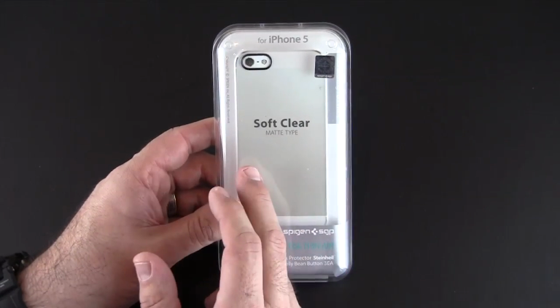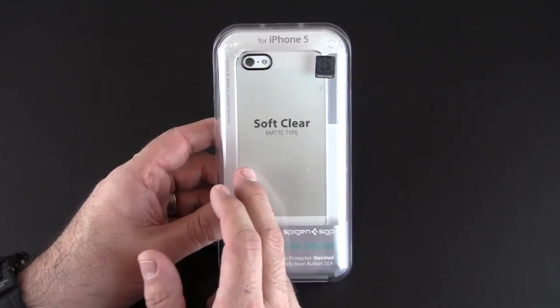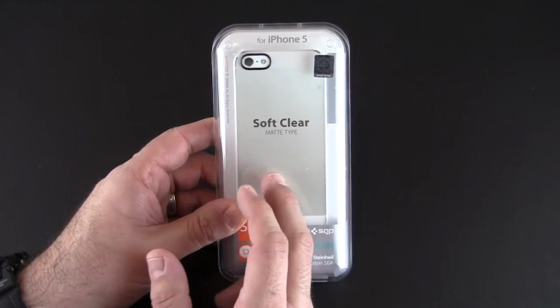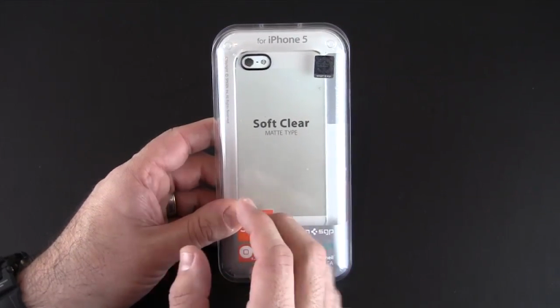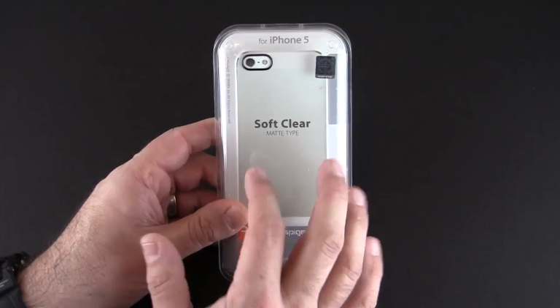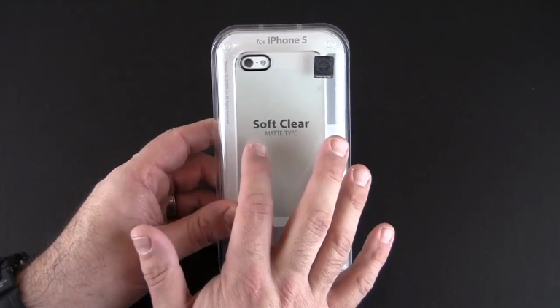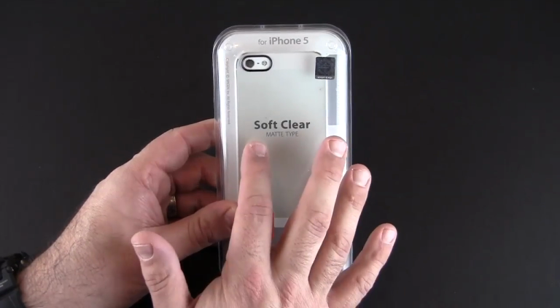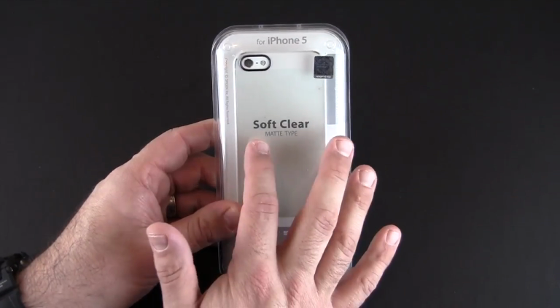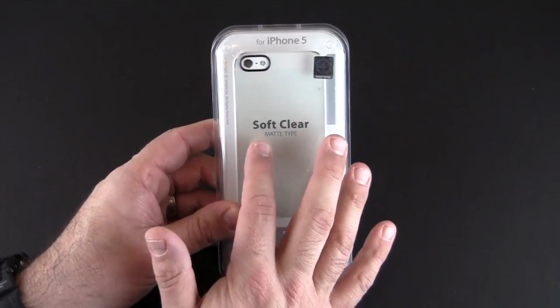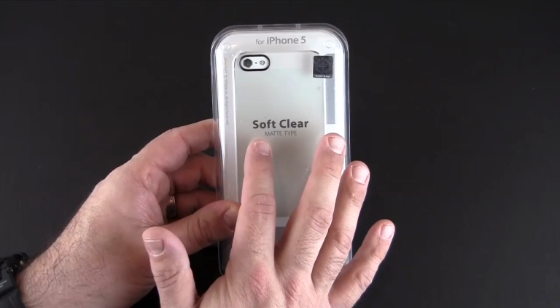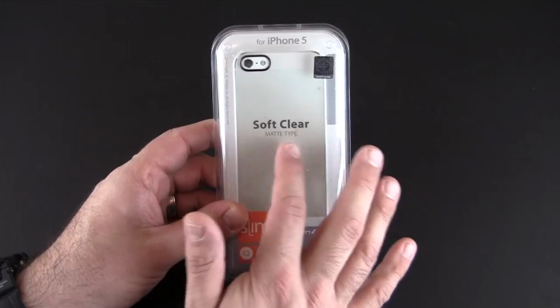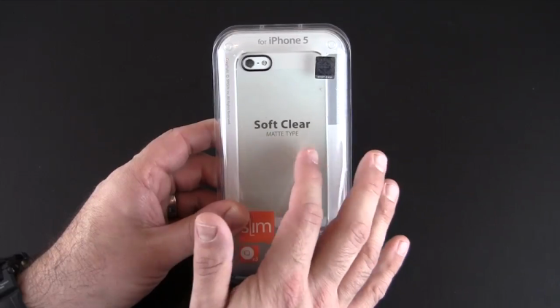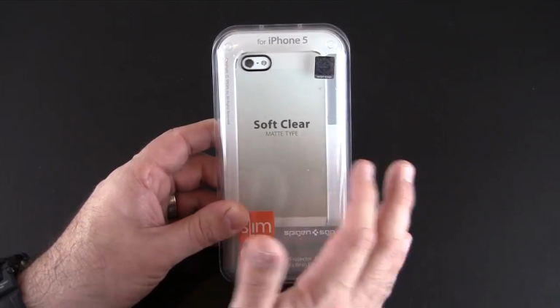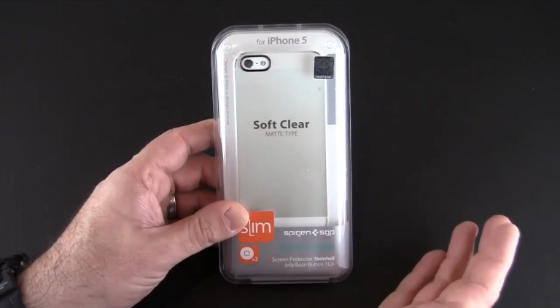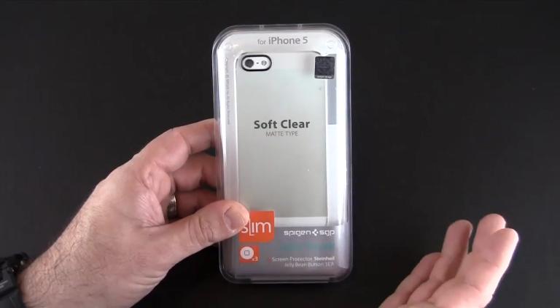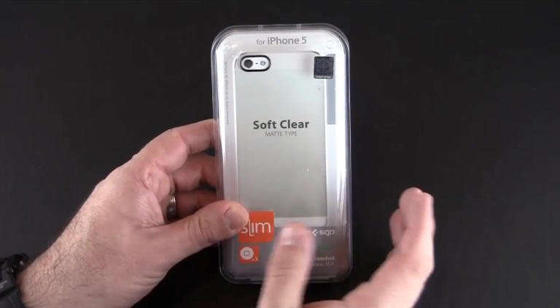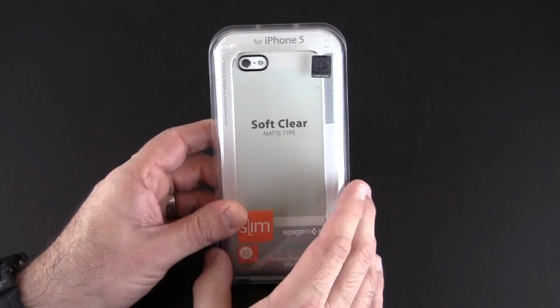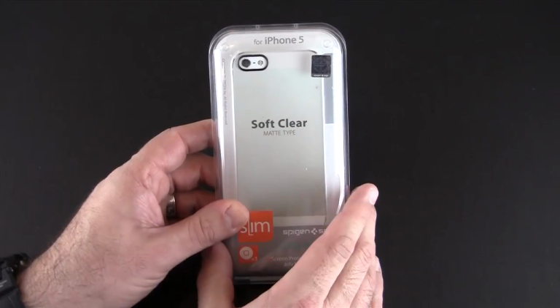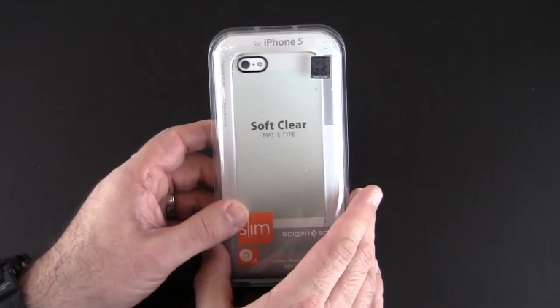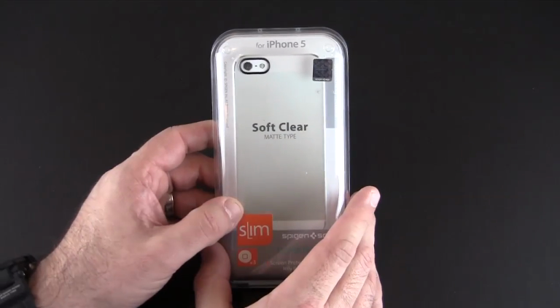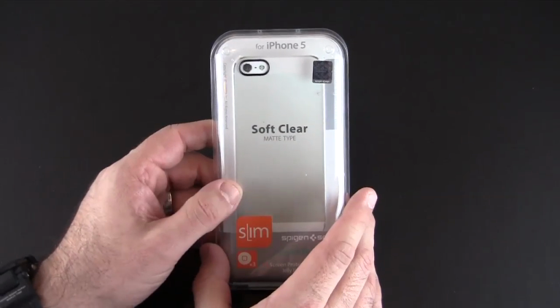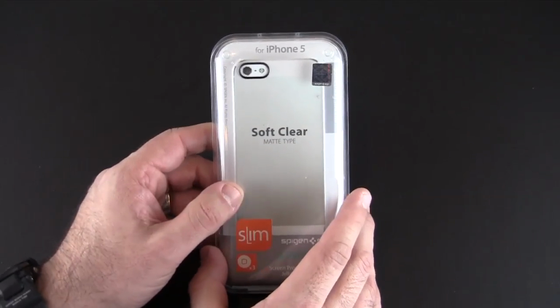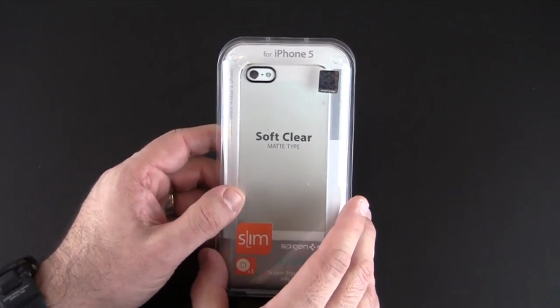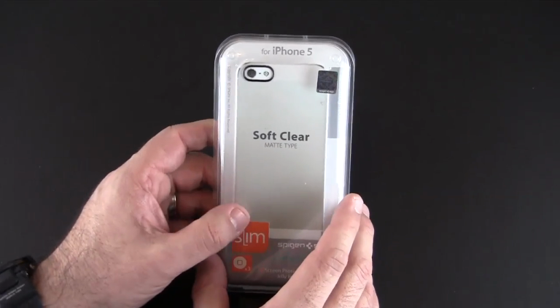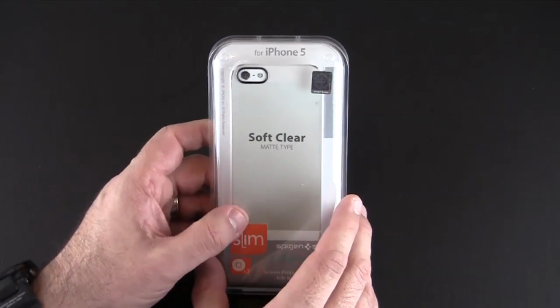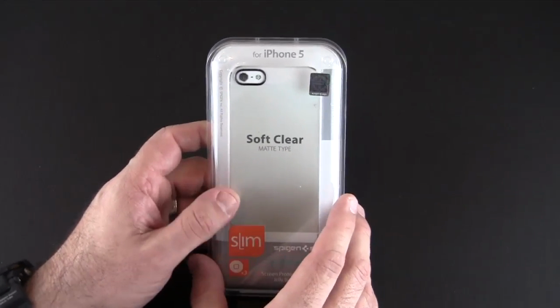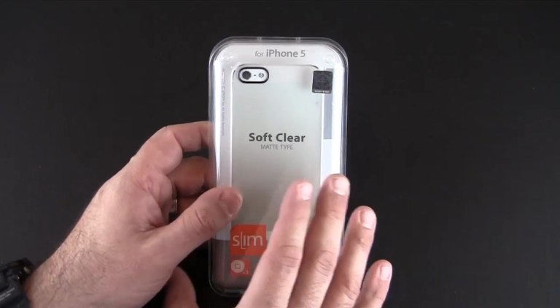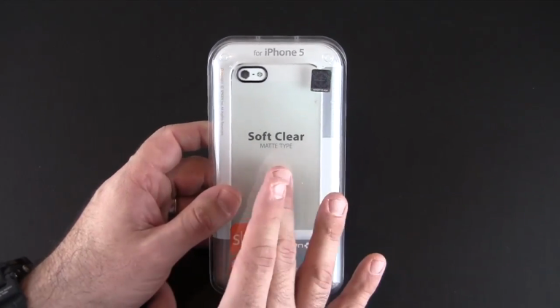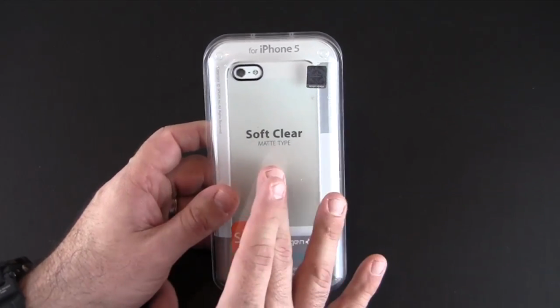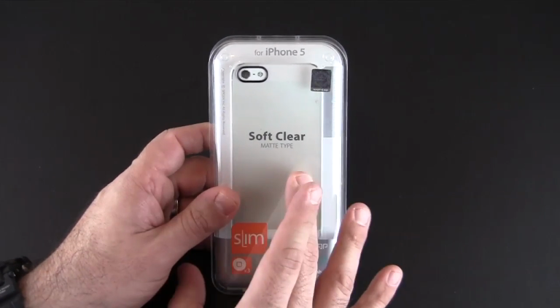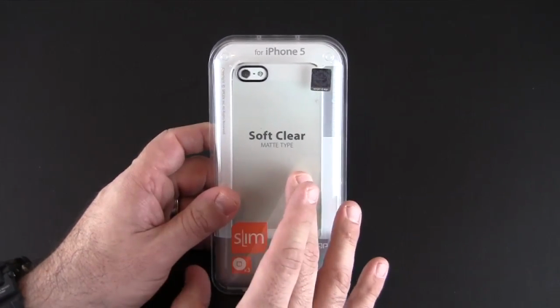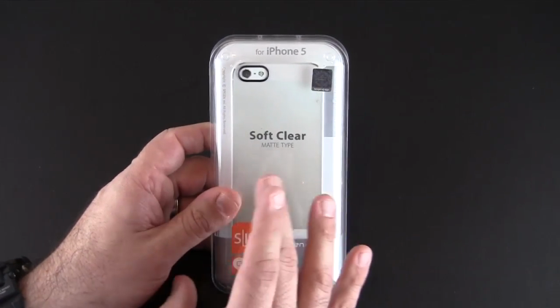This is the soft clear, which has a matte finish. There's also a crystal clear, which is more glossy.